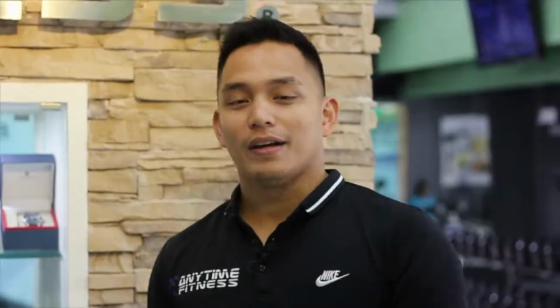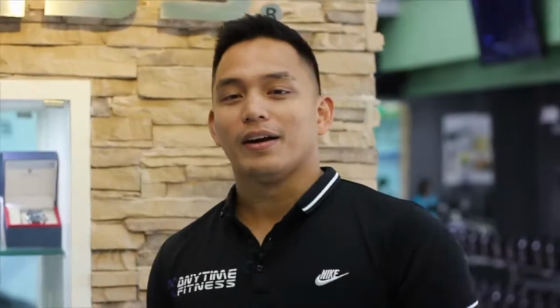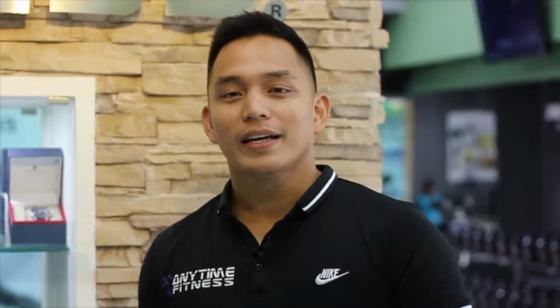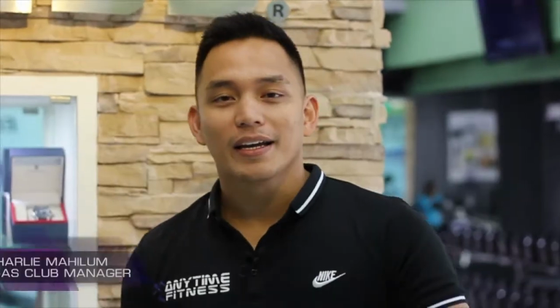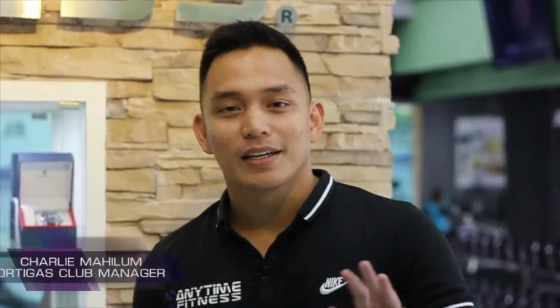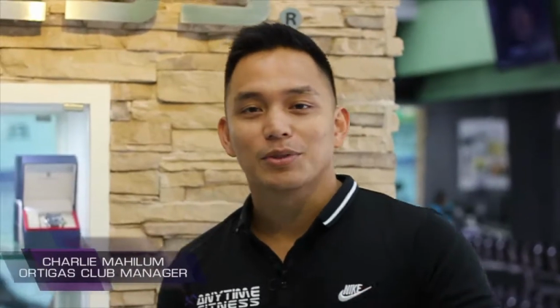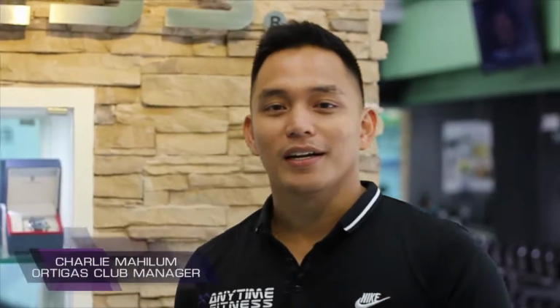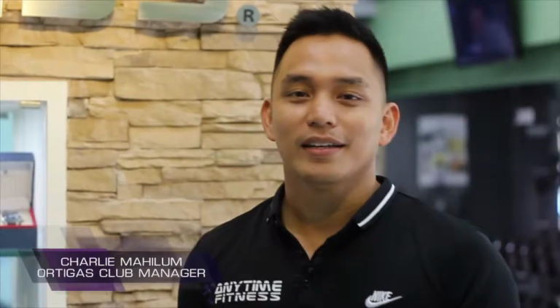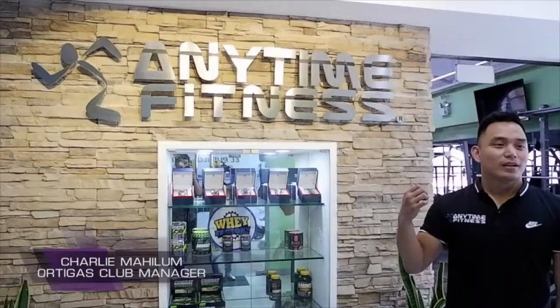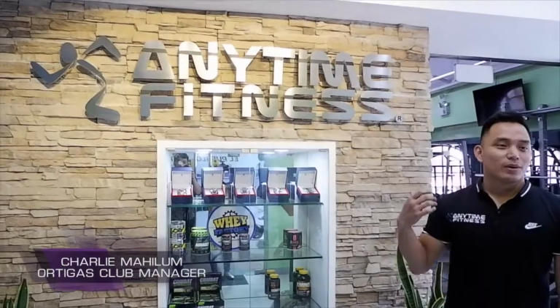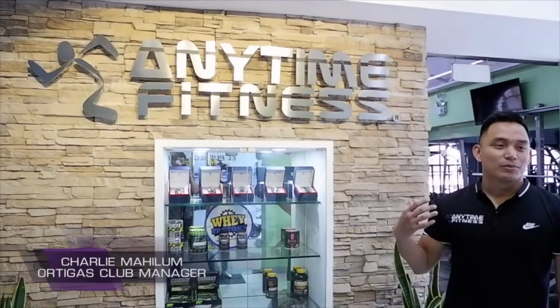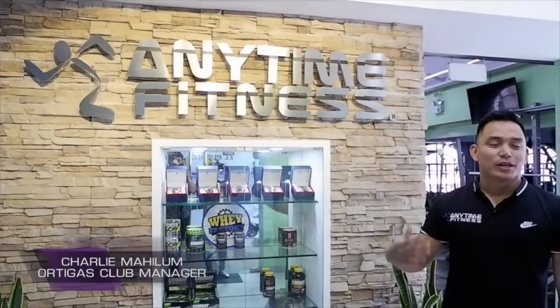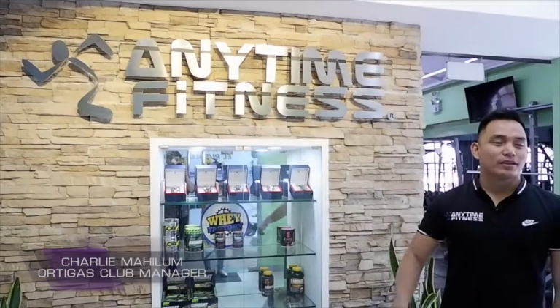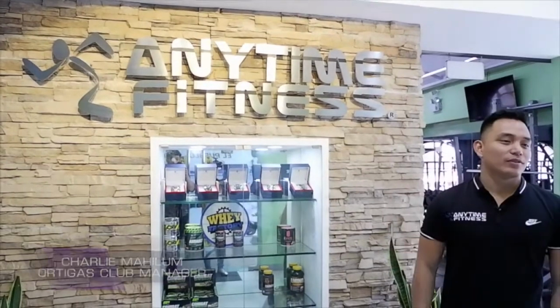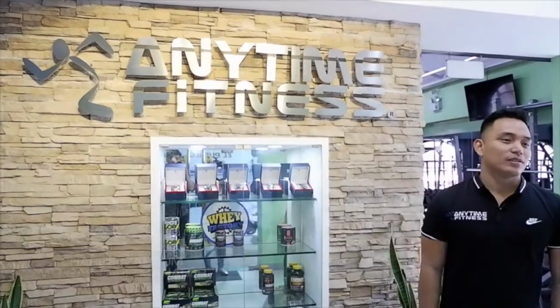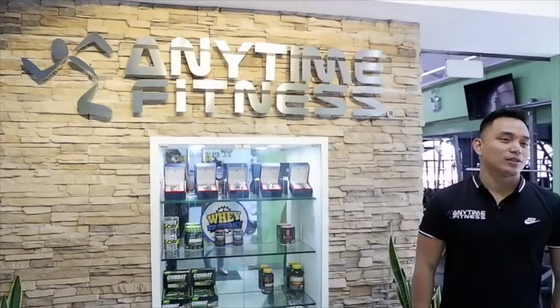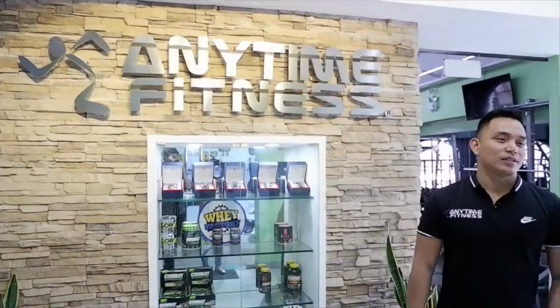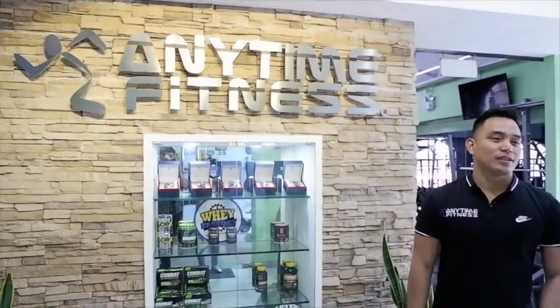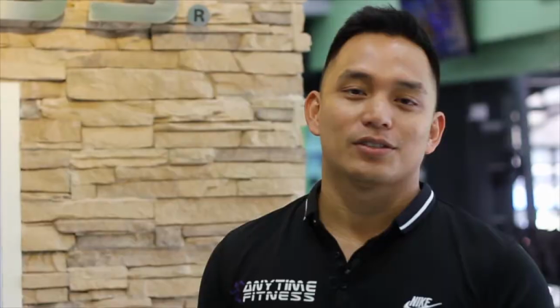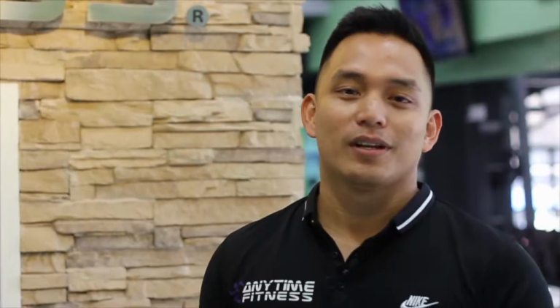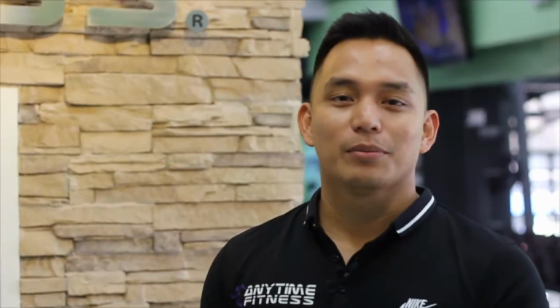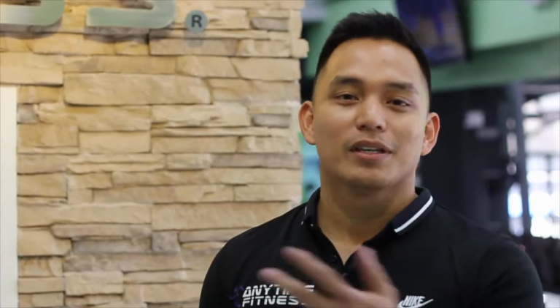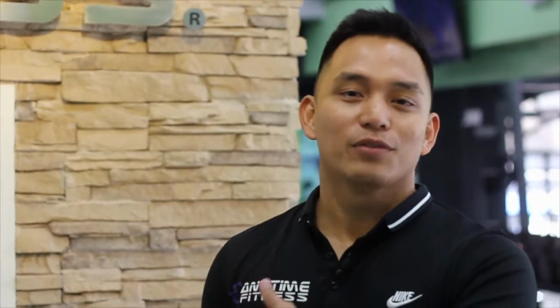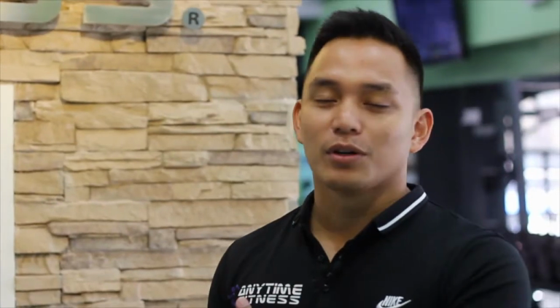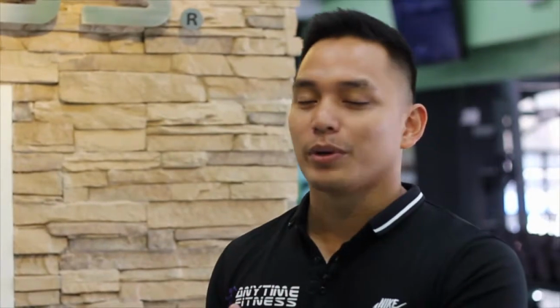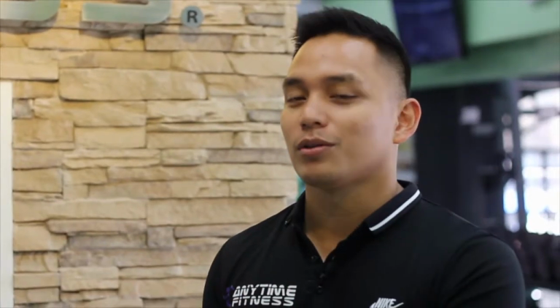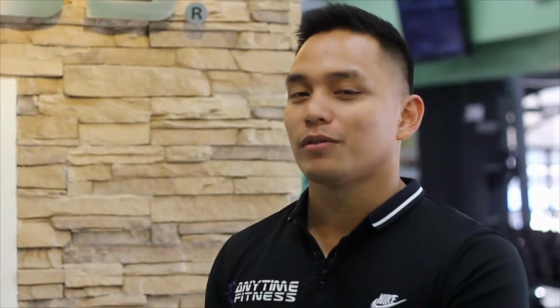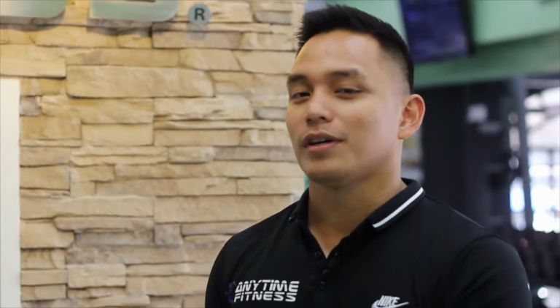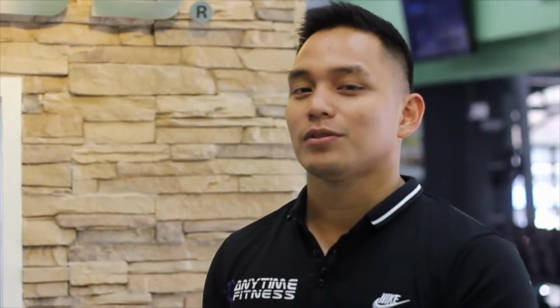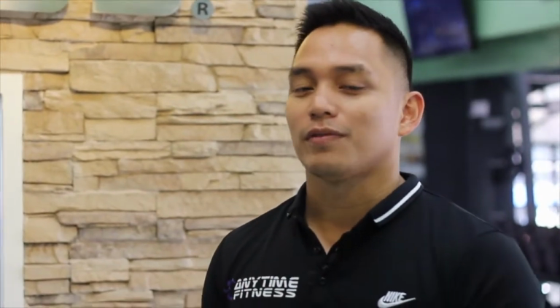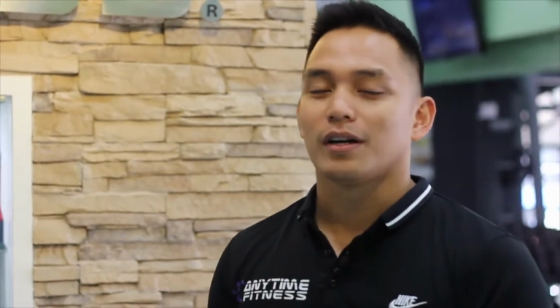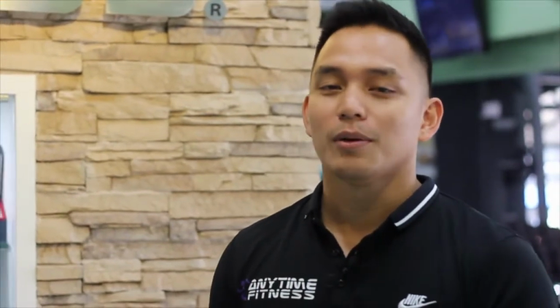Hi guys! I'm Charlie. Welcome to Anytime Fitness, Ortigas. Let me give you a quick tour first of our club.